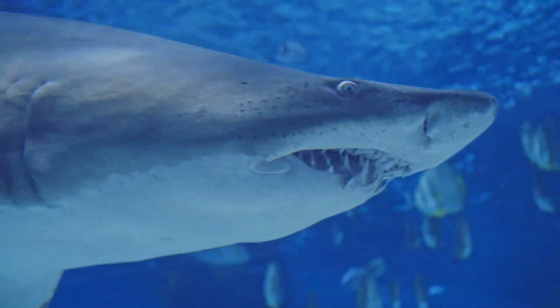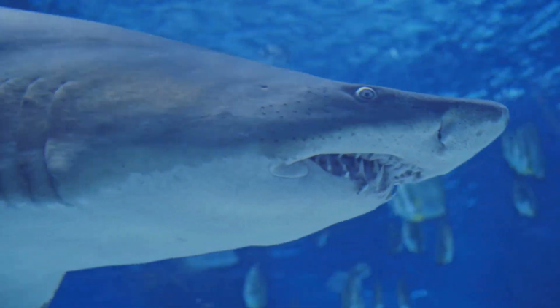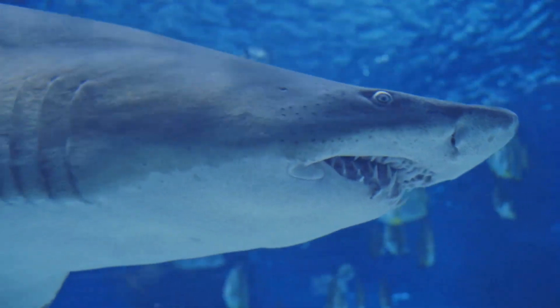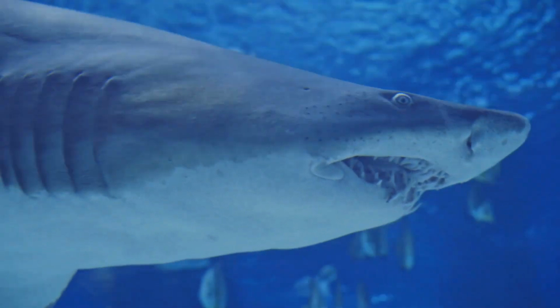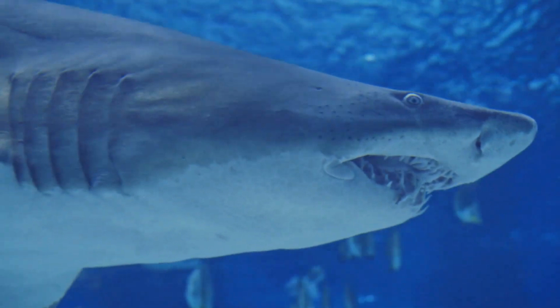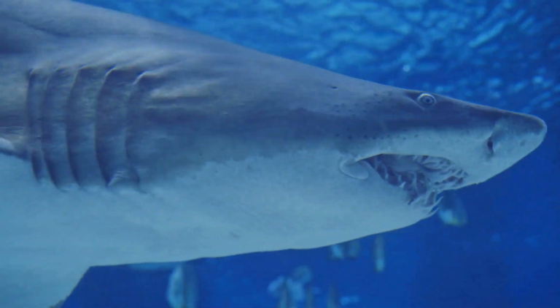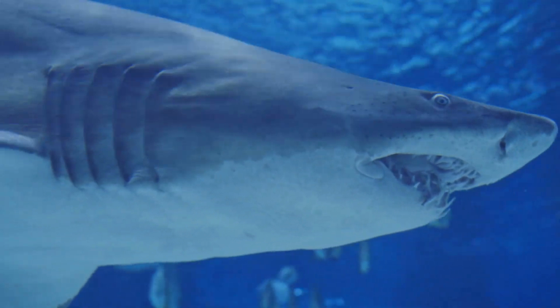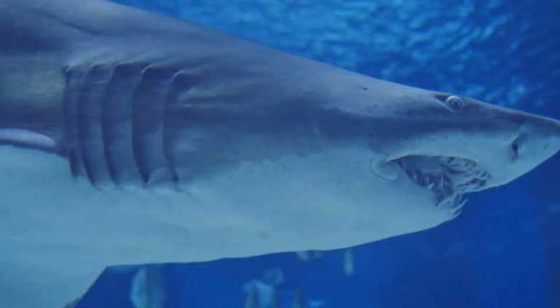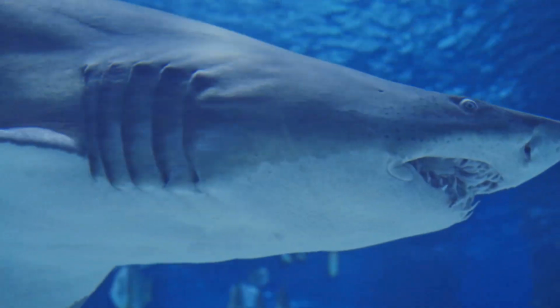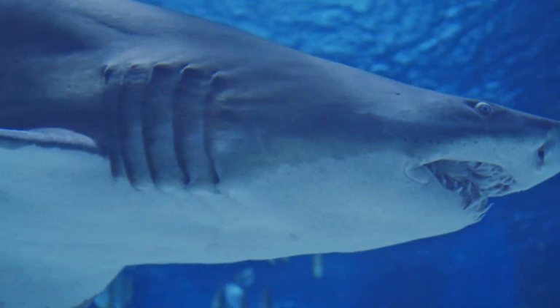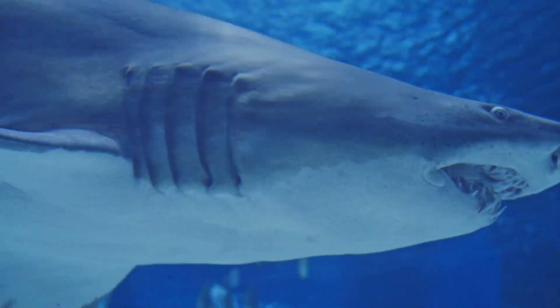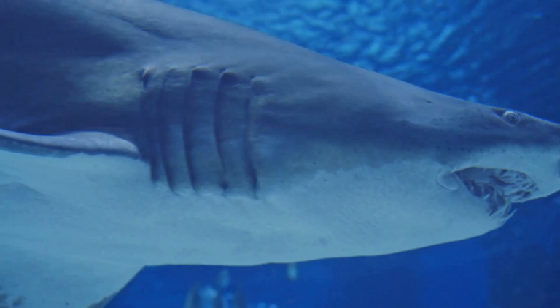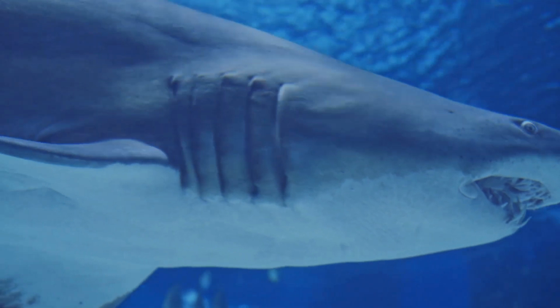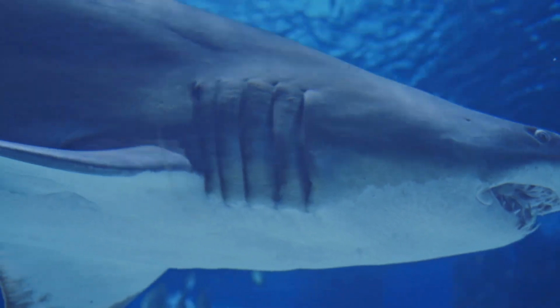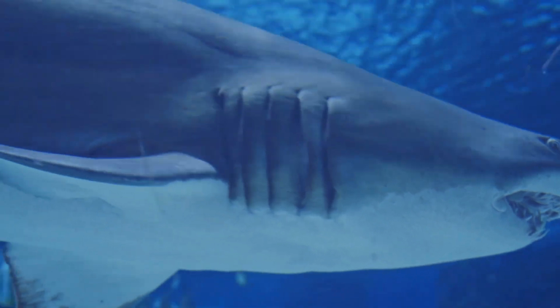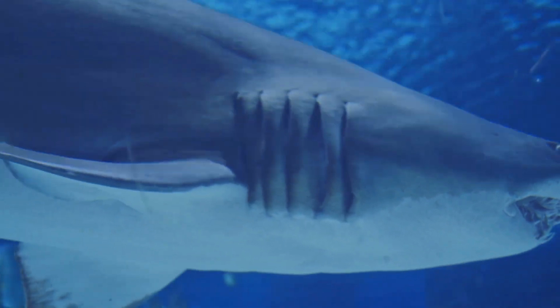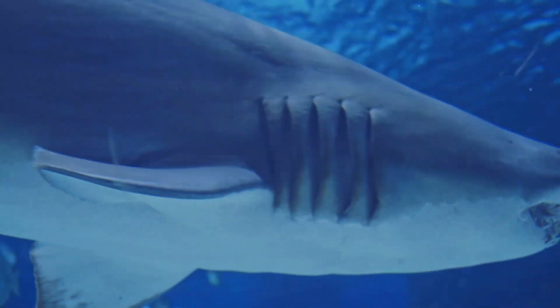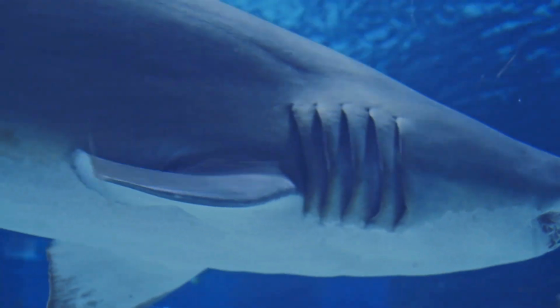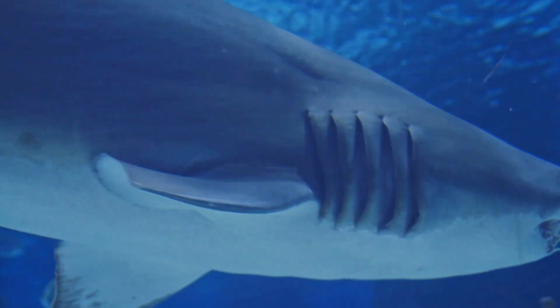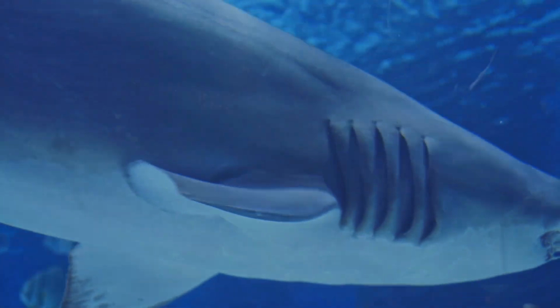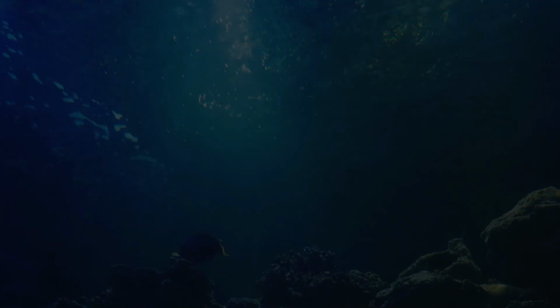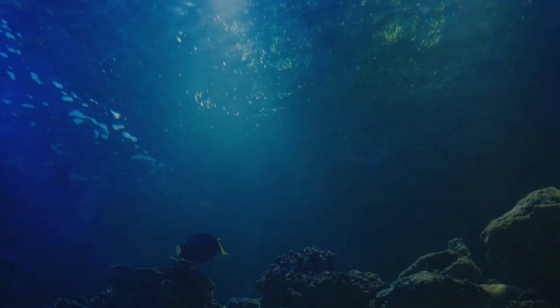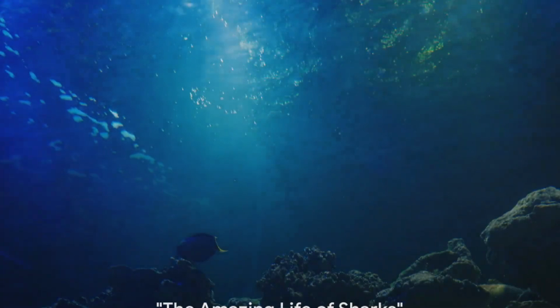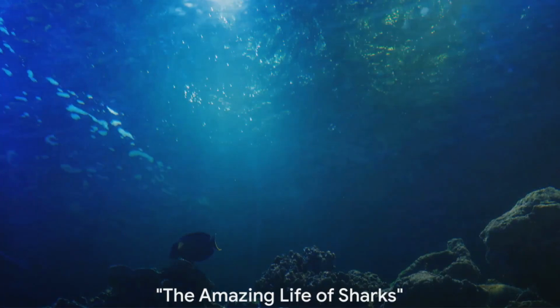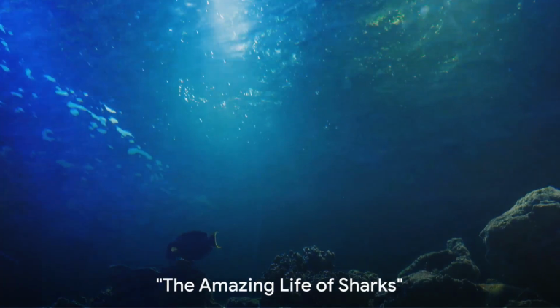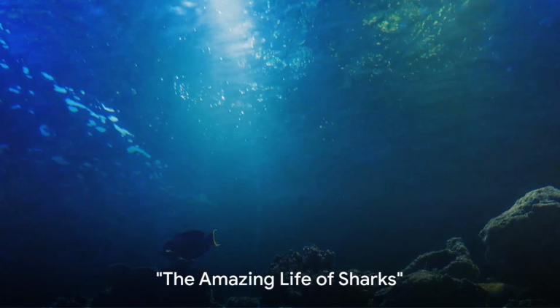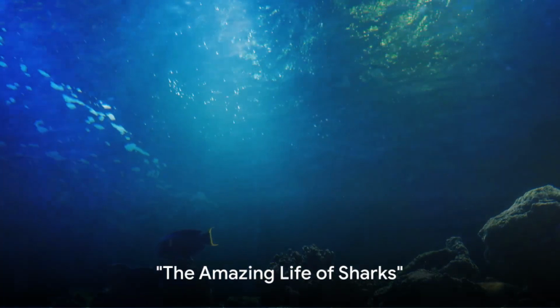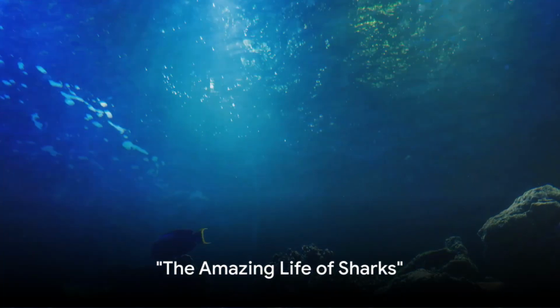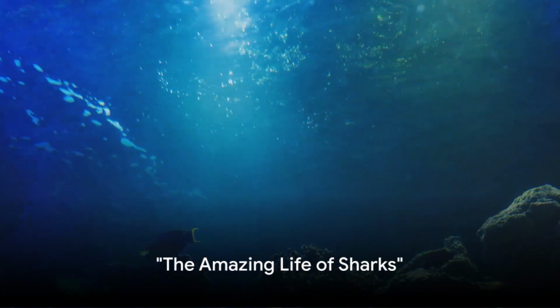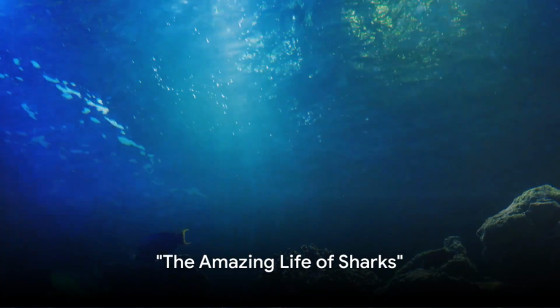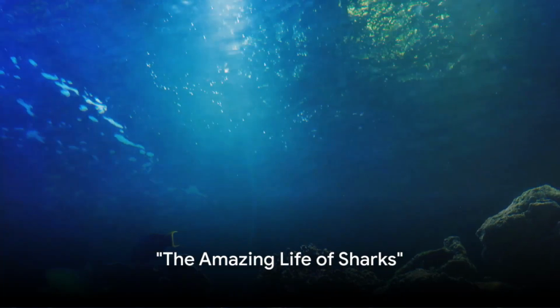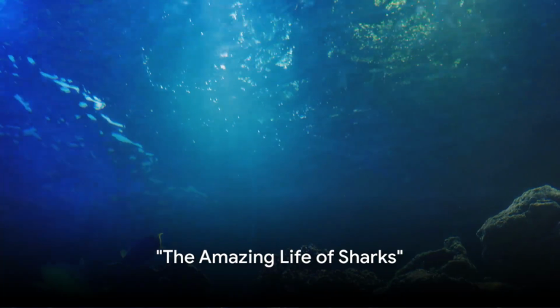Have you ever thought about what a shark's skin would feel like? Stick around to find out.